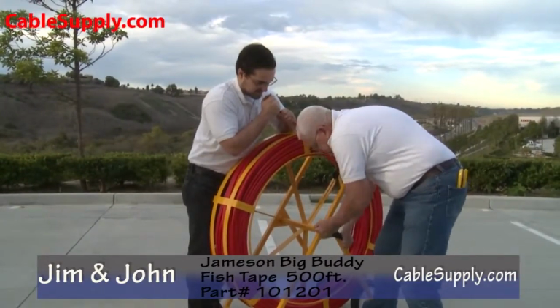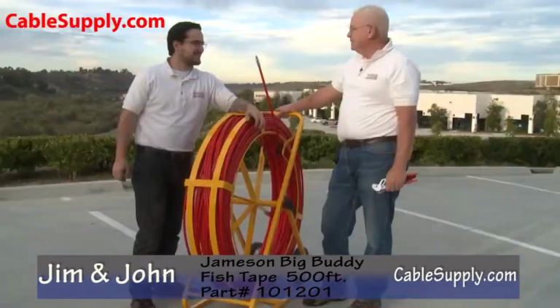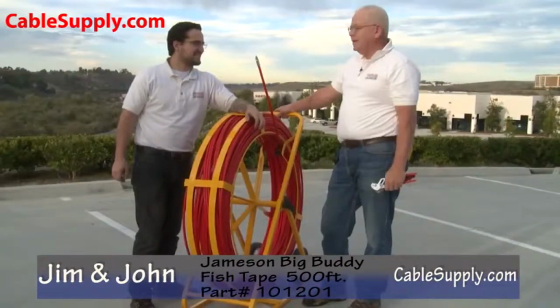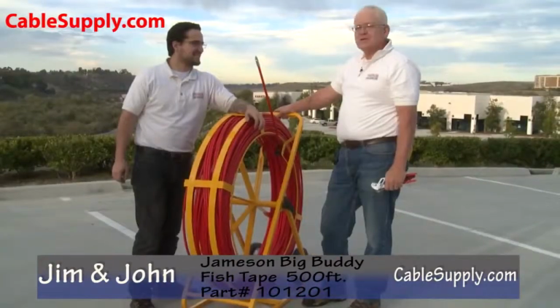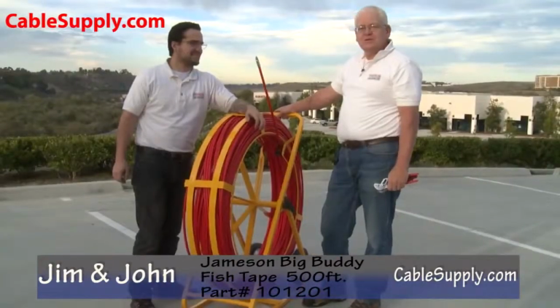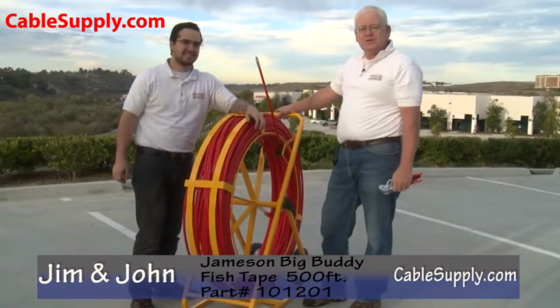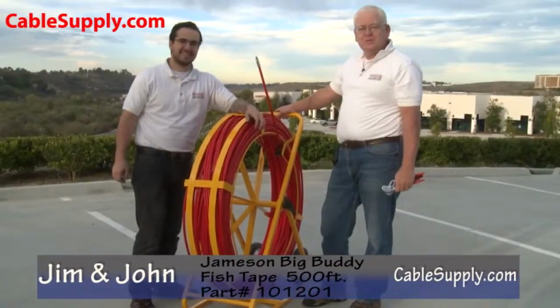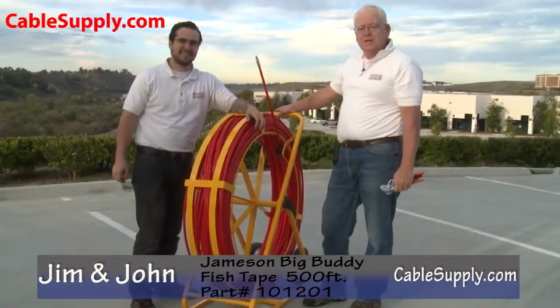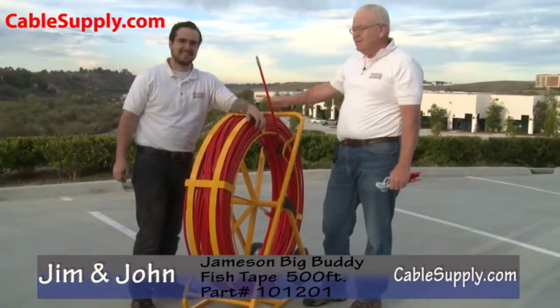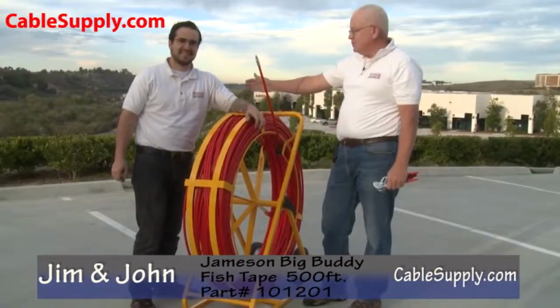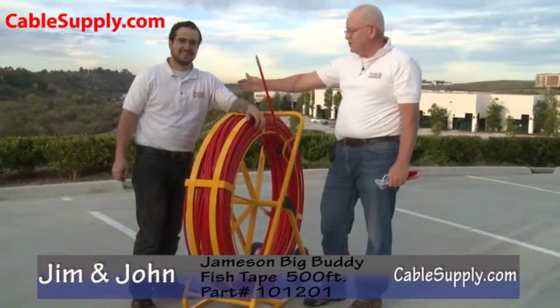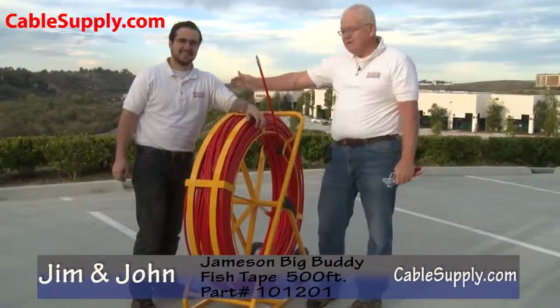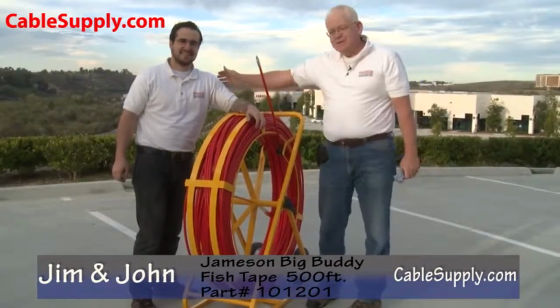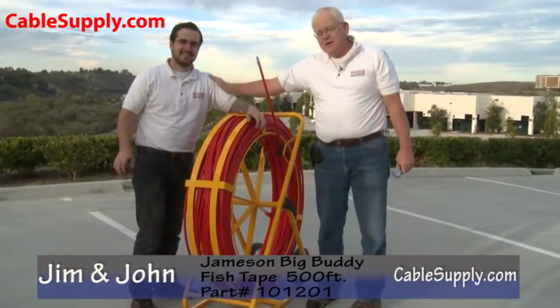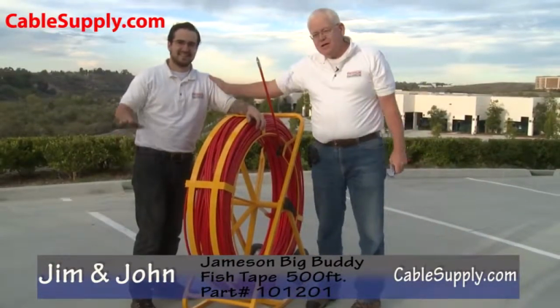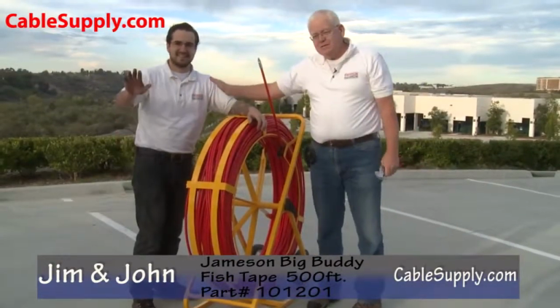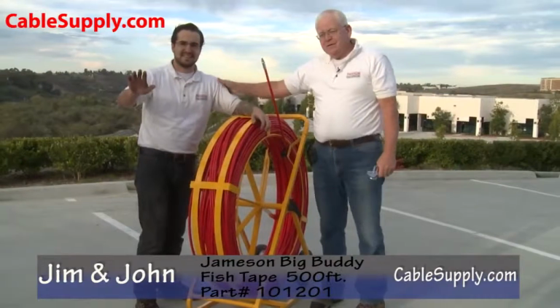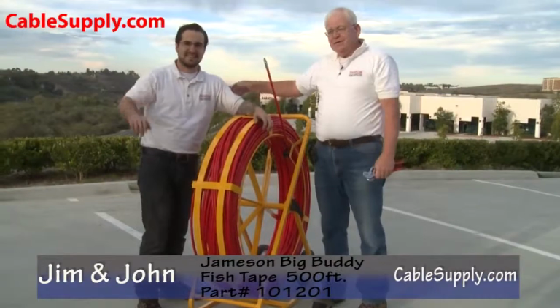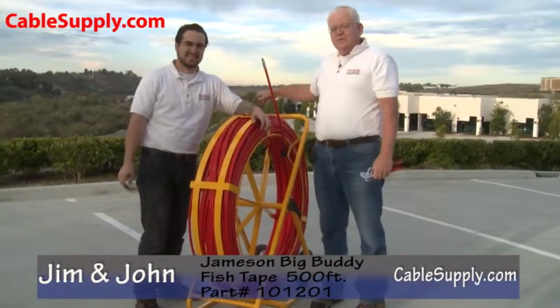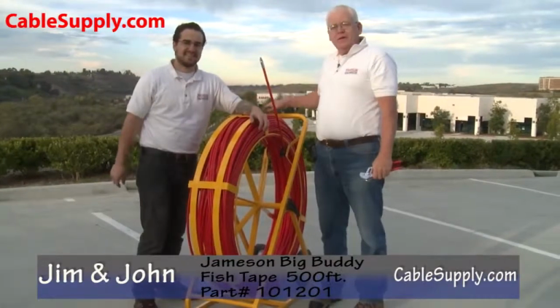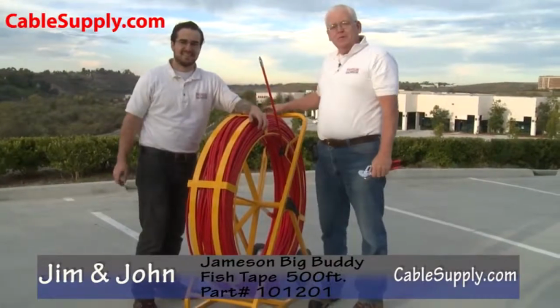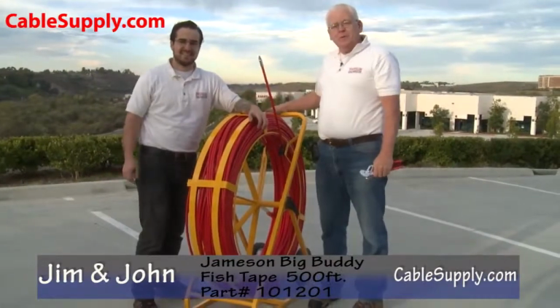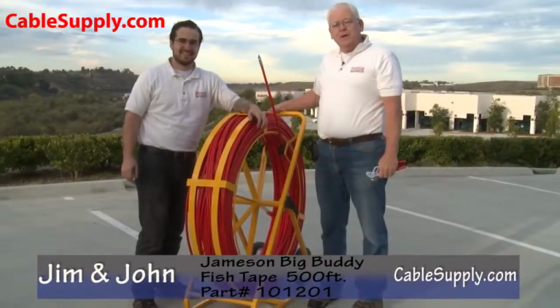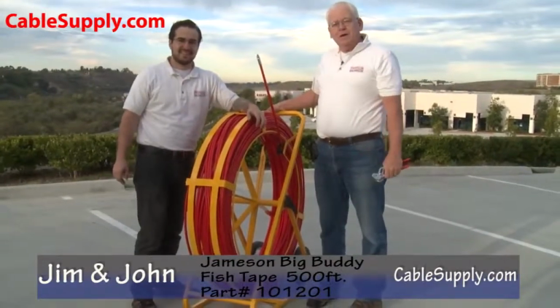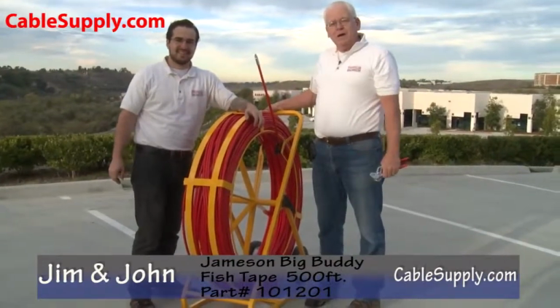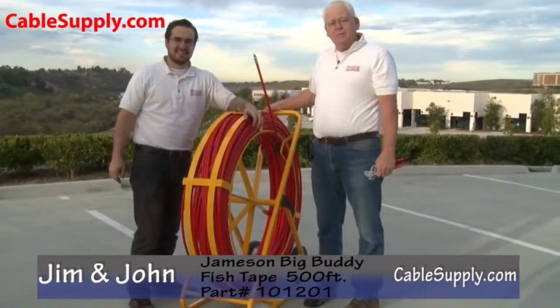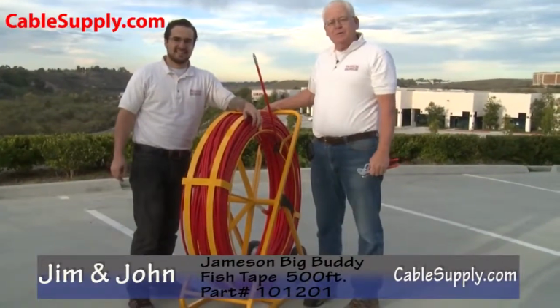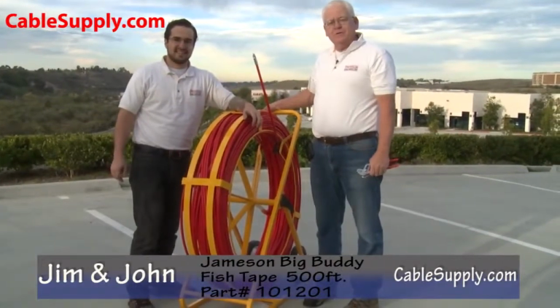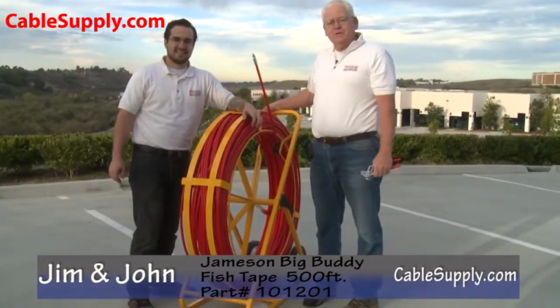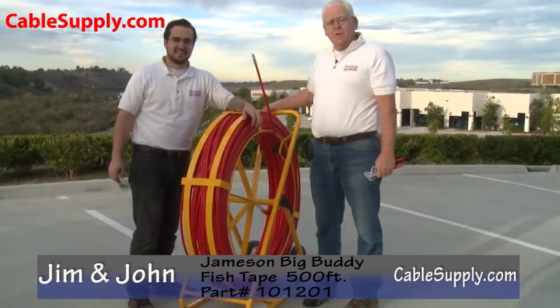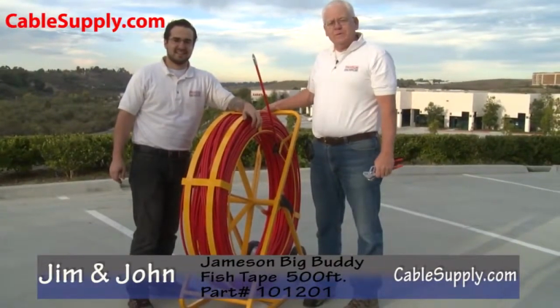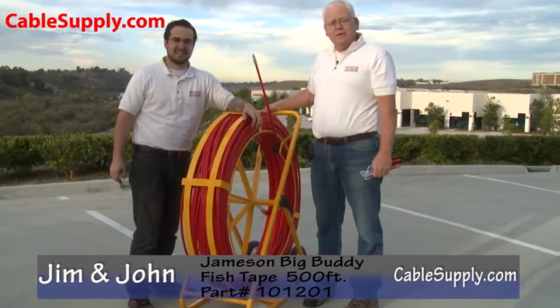Hi, this is Jim and this is John with CableSupply.com. Please visit our website. Bye bye.